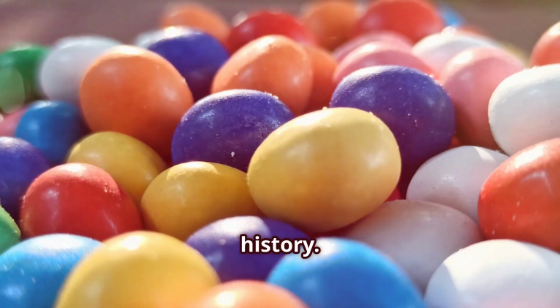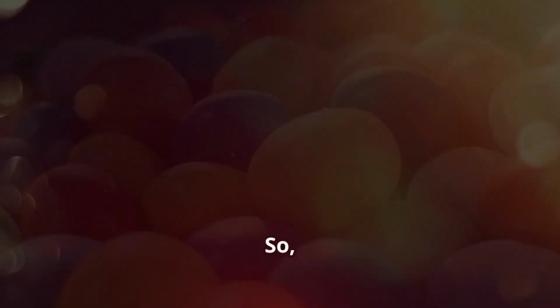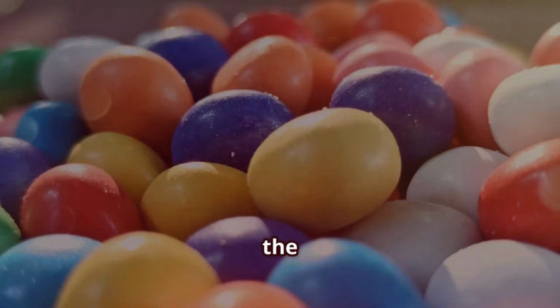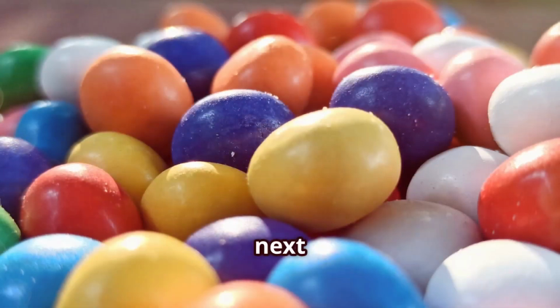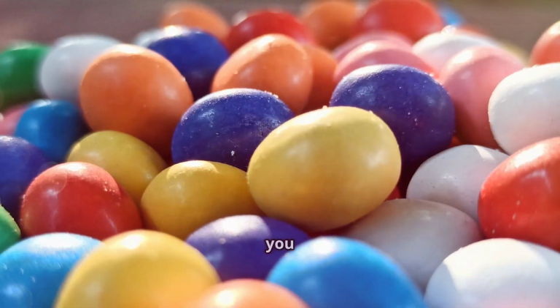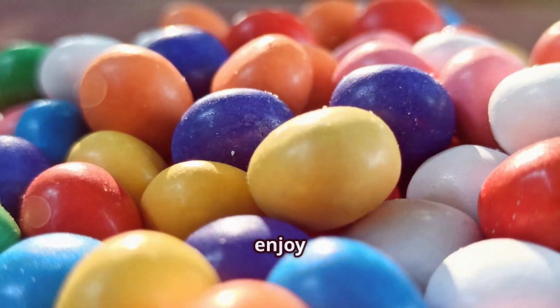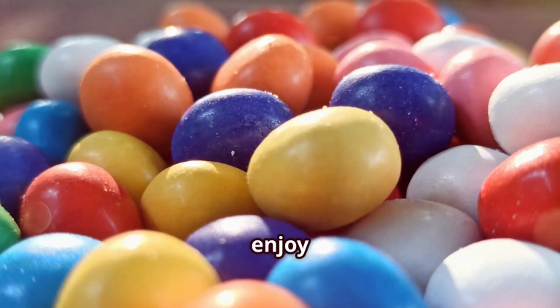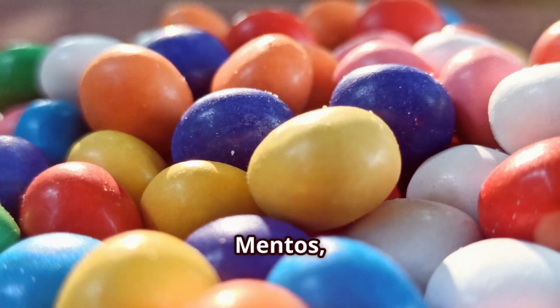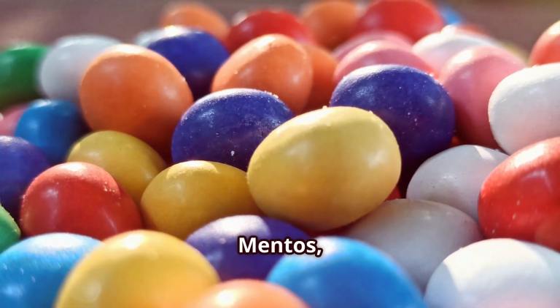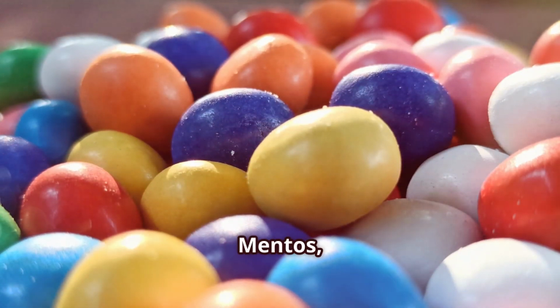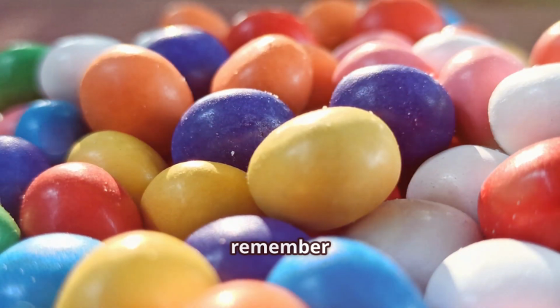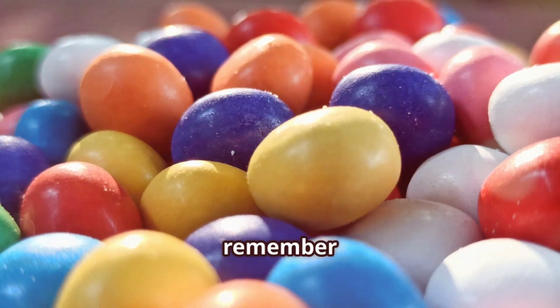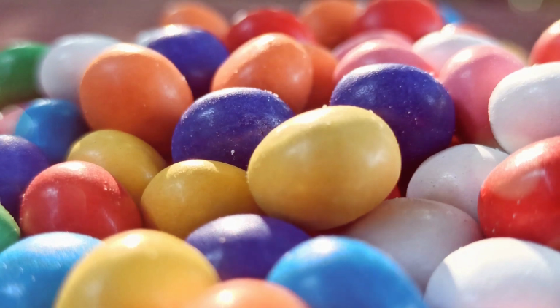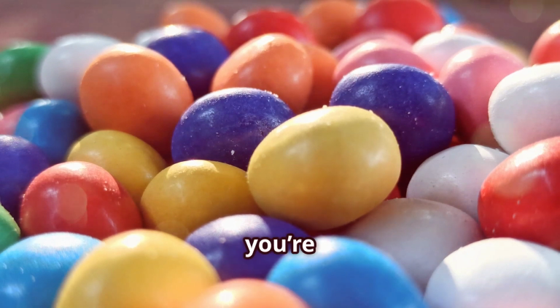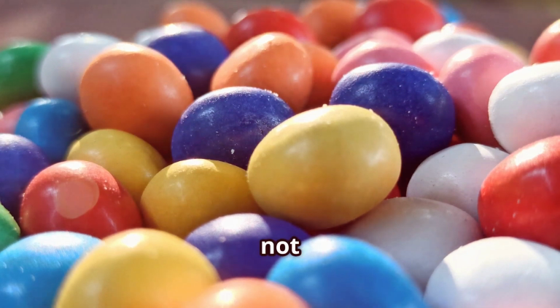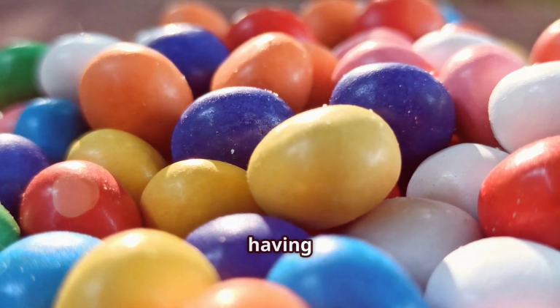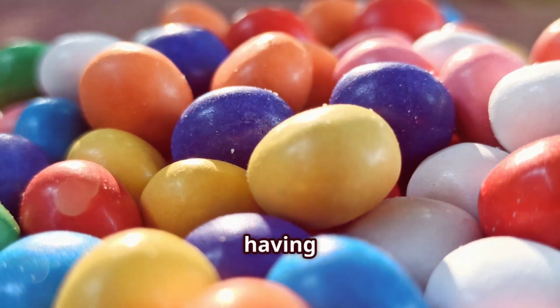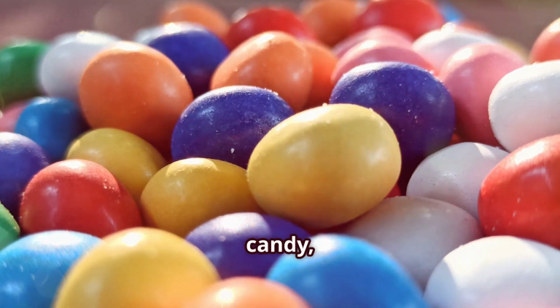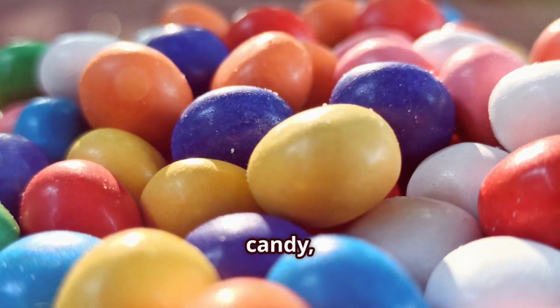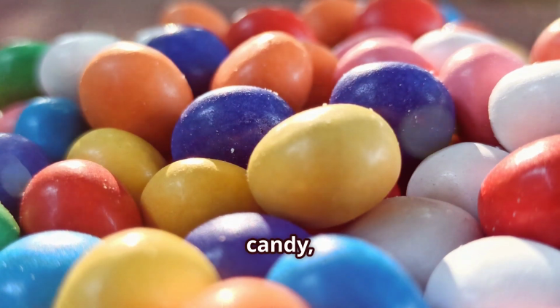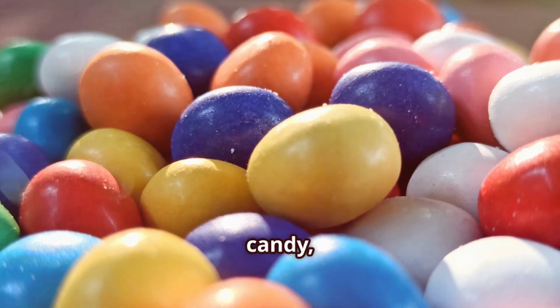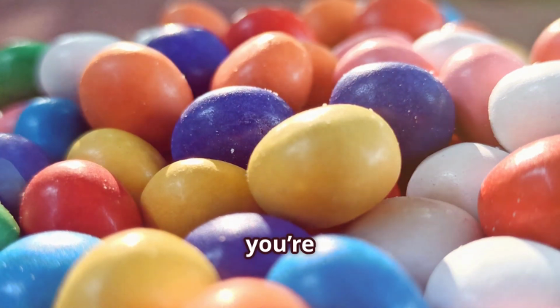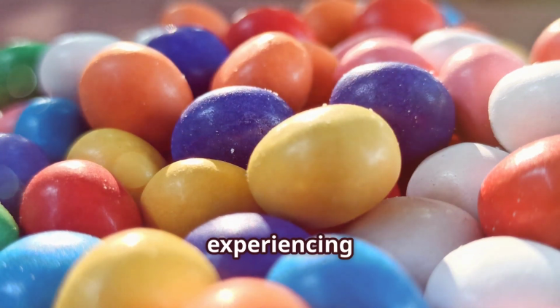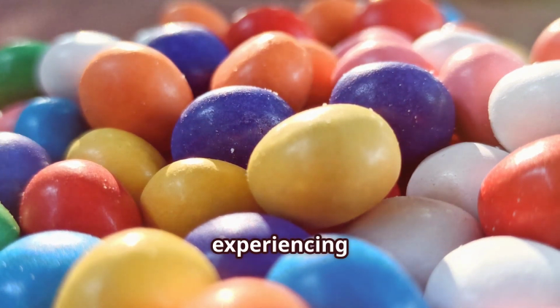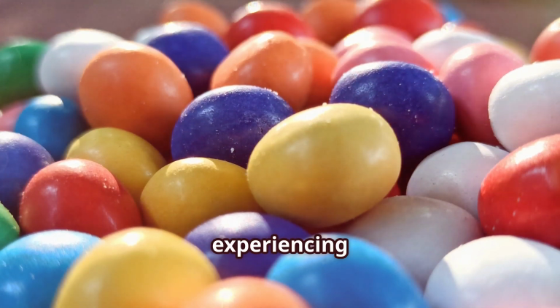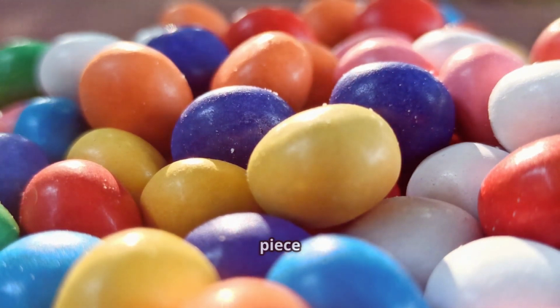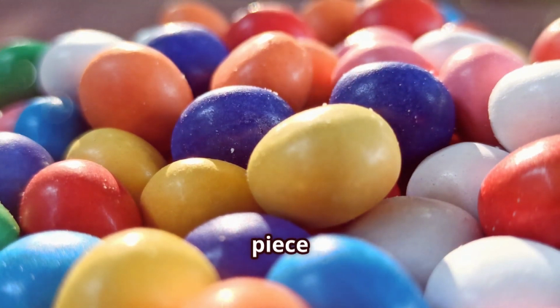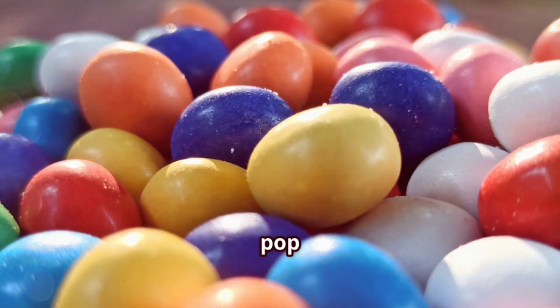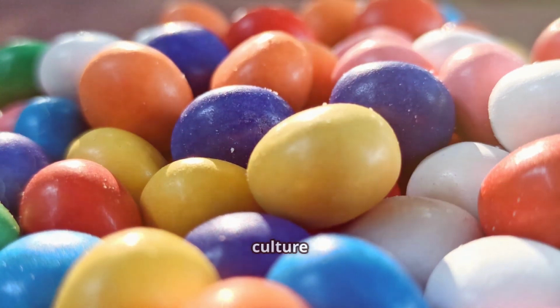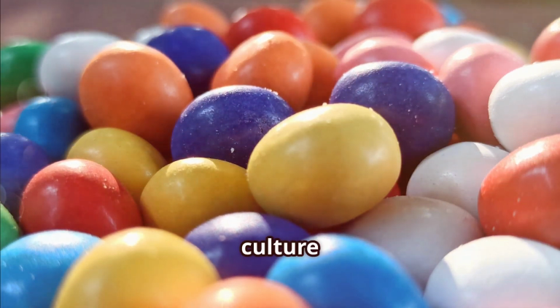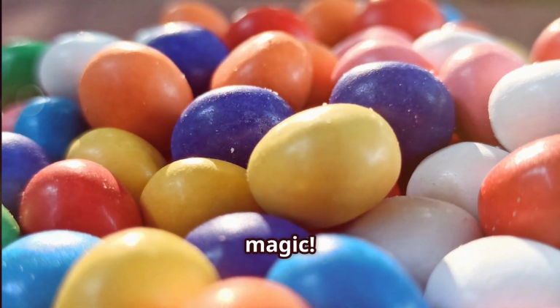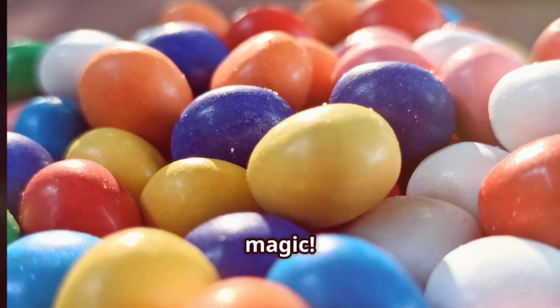Whether it's solving tiny daily dilemmas or adding a touch of humor to our favorite shows and movies, Mentos have truly become a part of pop culture history. So the next time you enjoy a Mentos, remember — you're not just having a candy, you're experiencing a piece of pop culture magic.